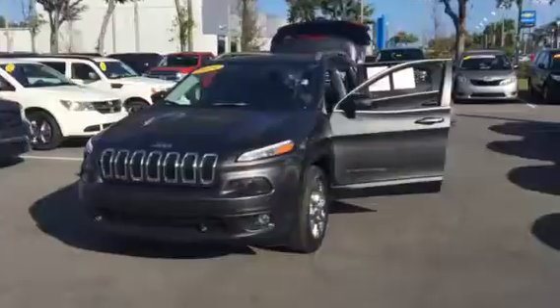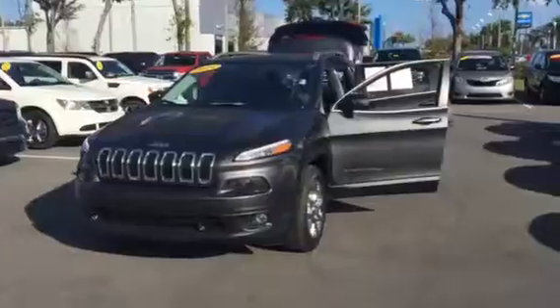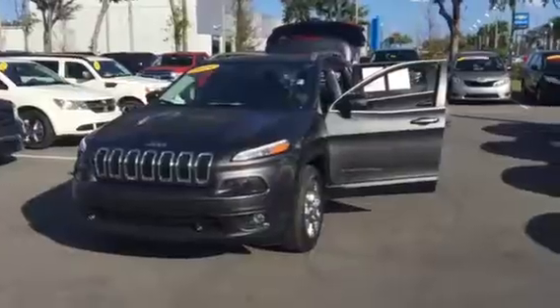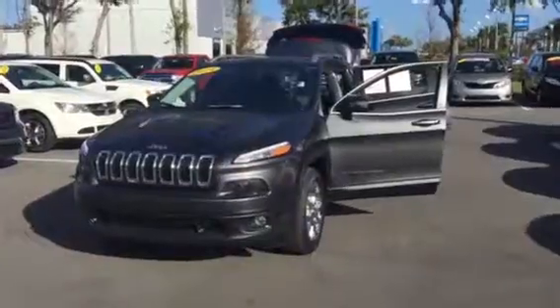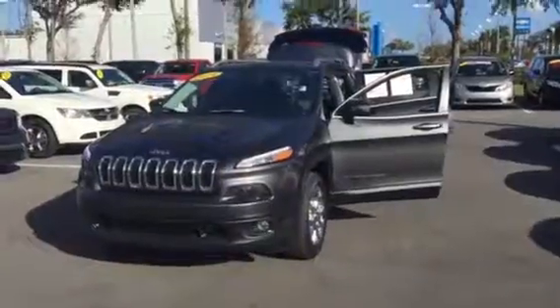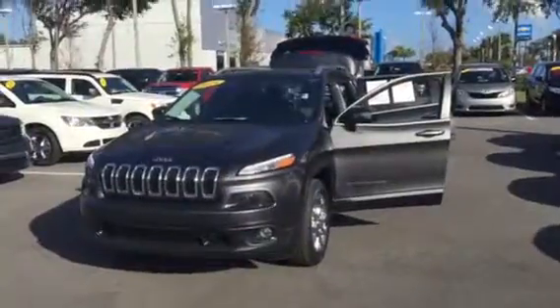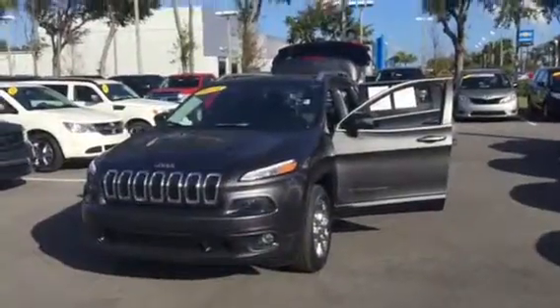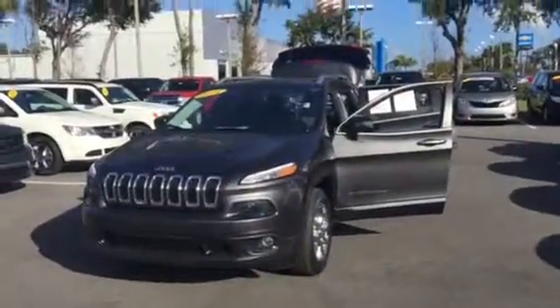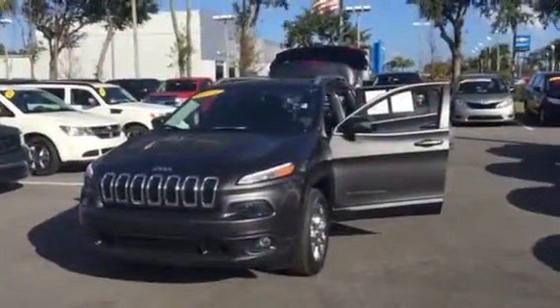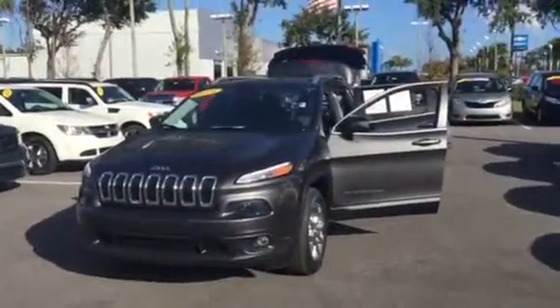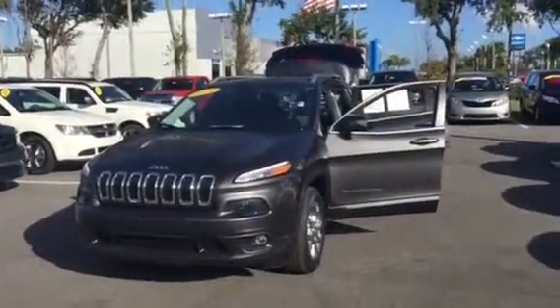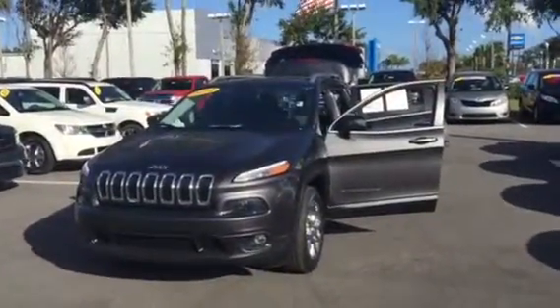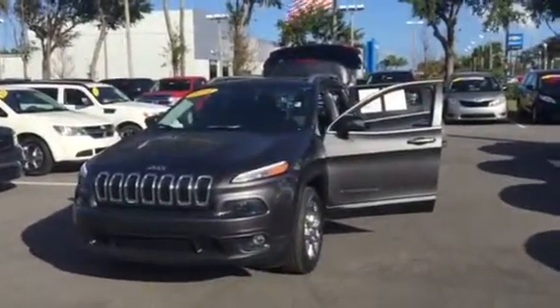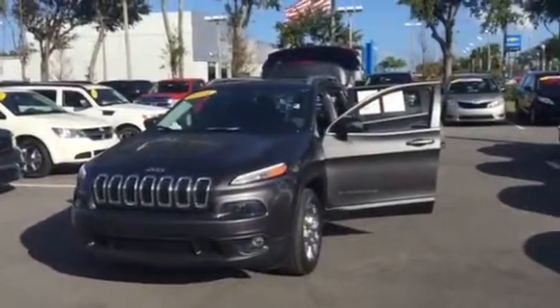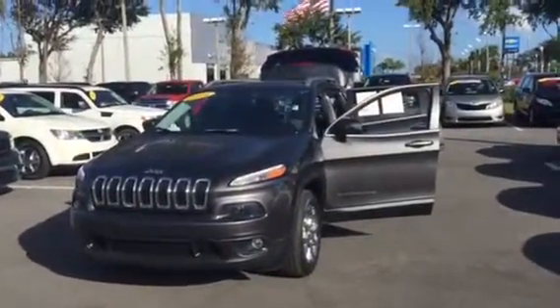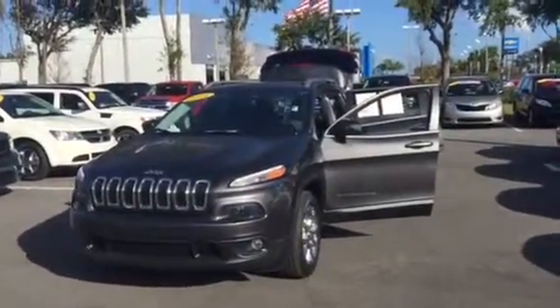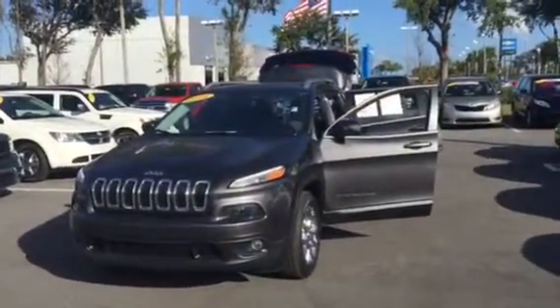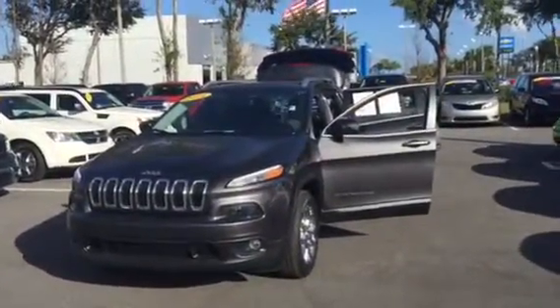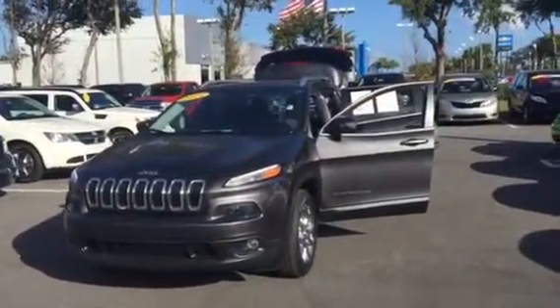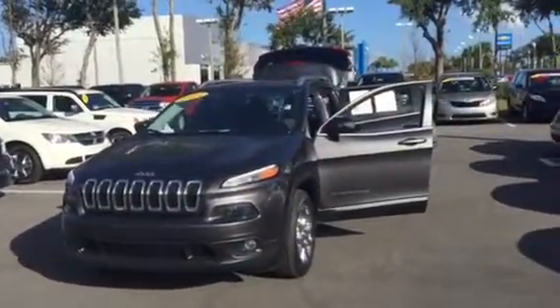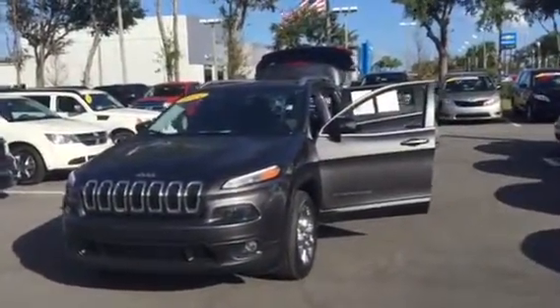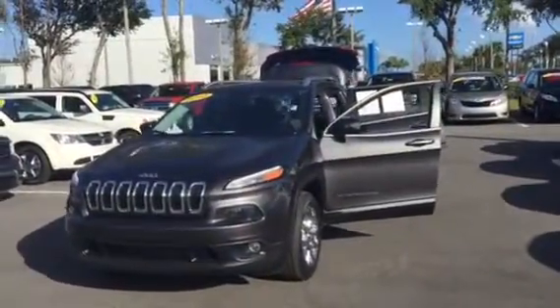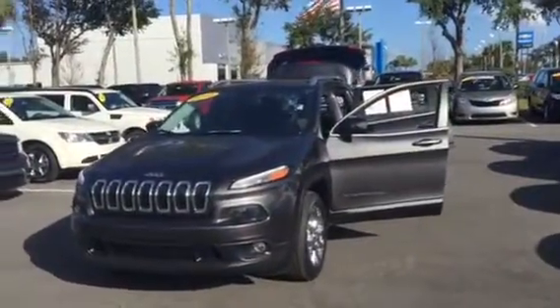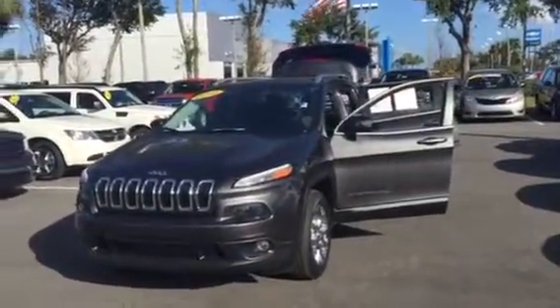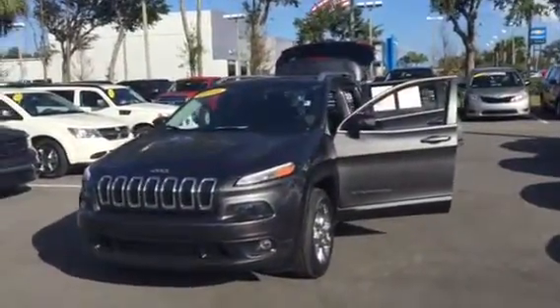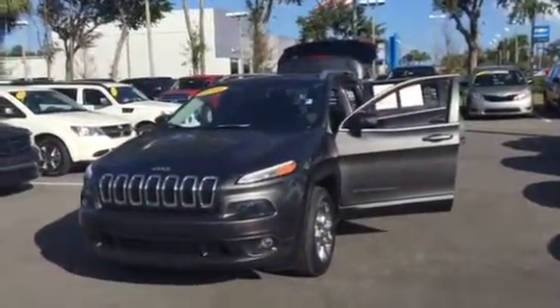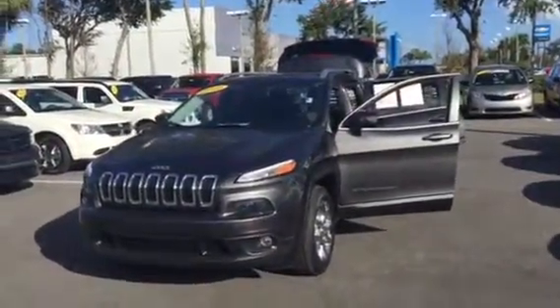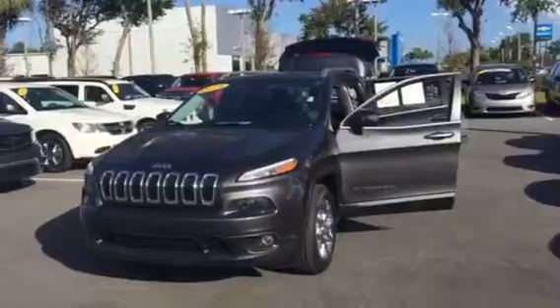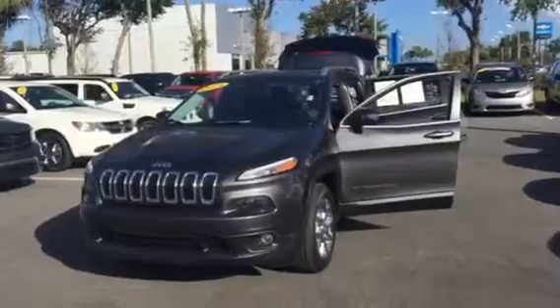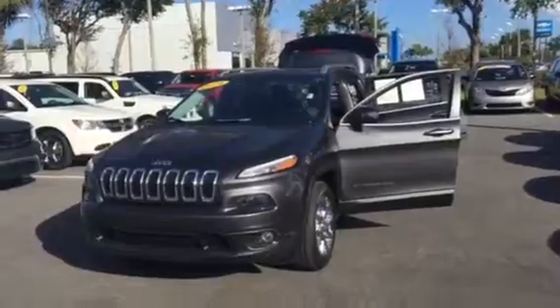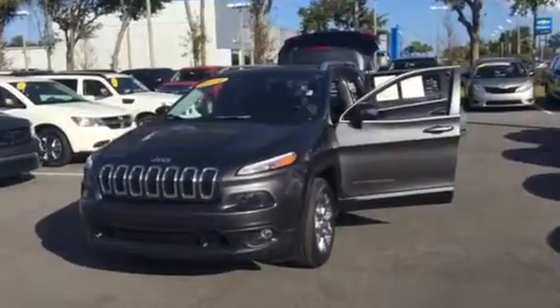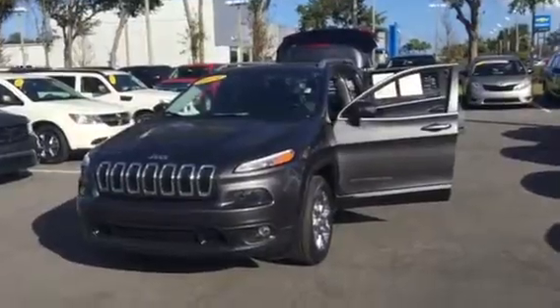Hello, Jaleesha. This is Ray from Arlington Toyota, making that video I promised you for the Jeep Cherokee Latitude.